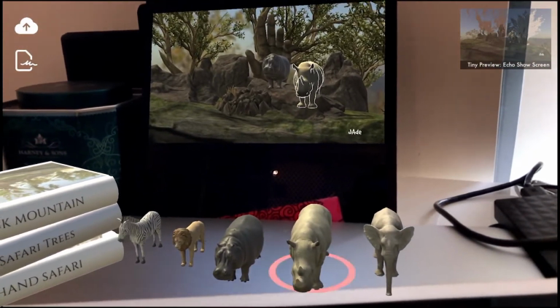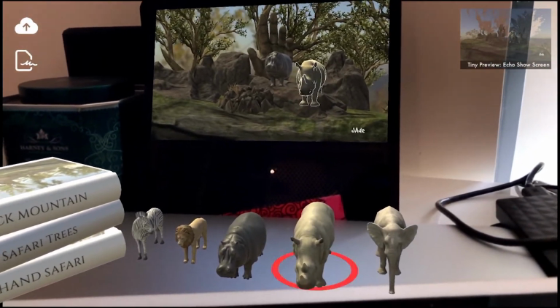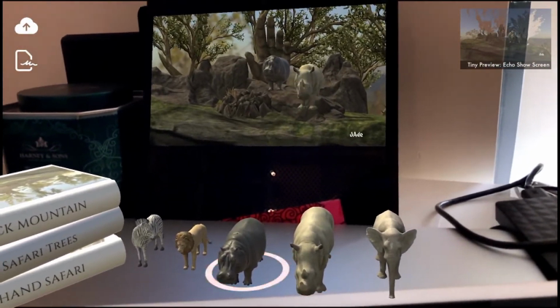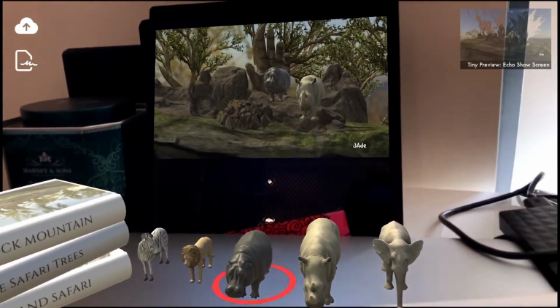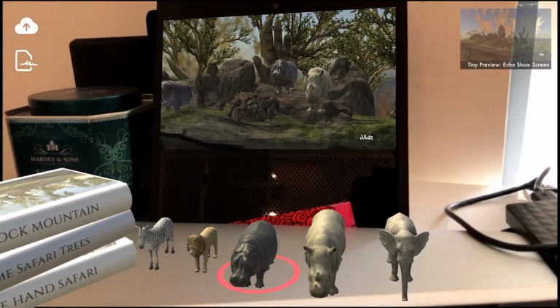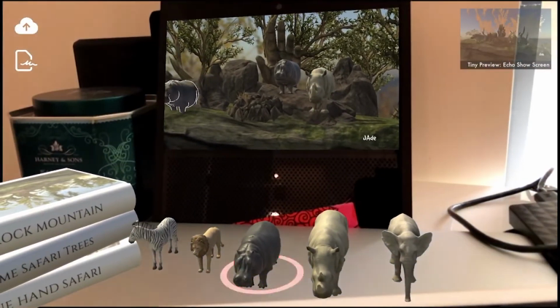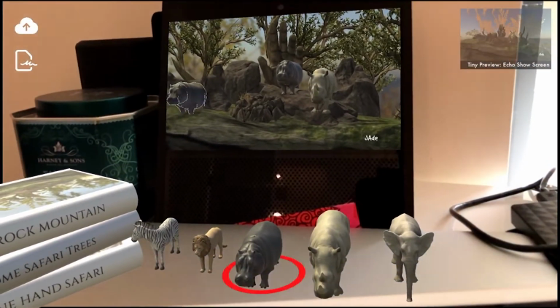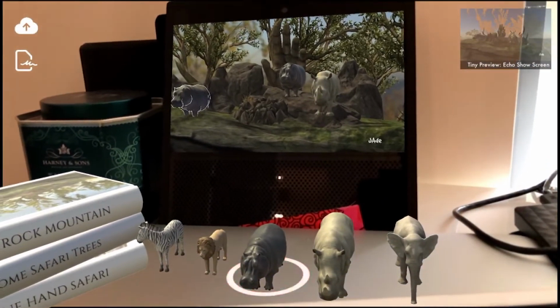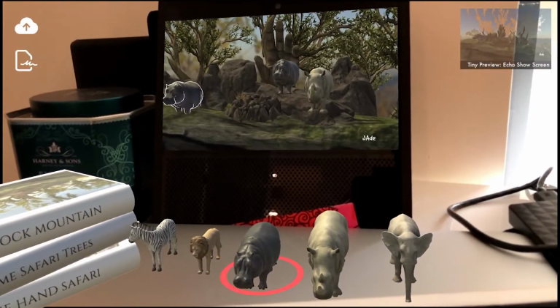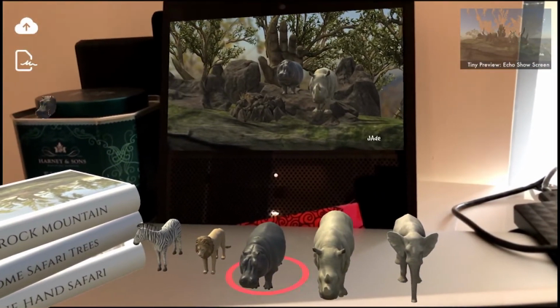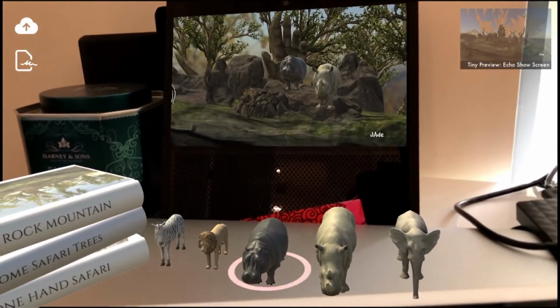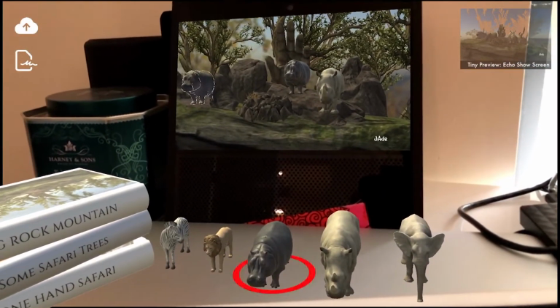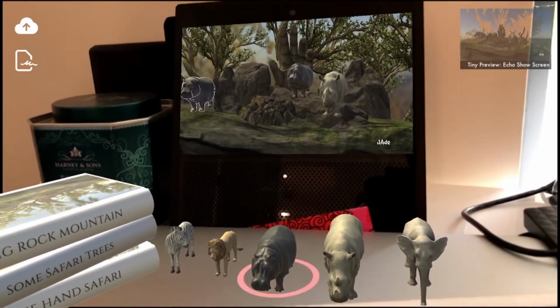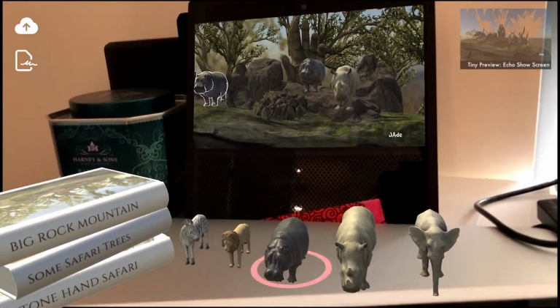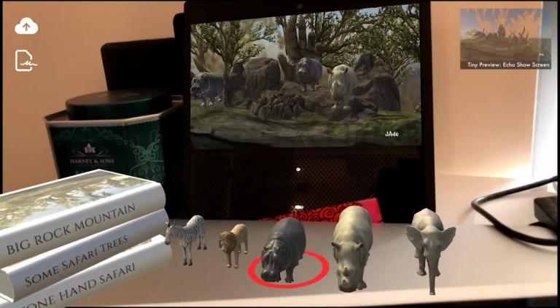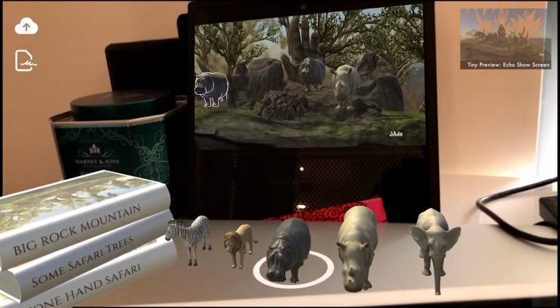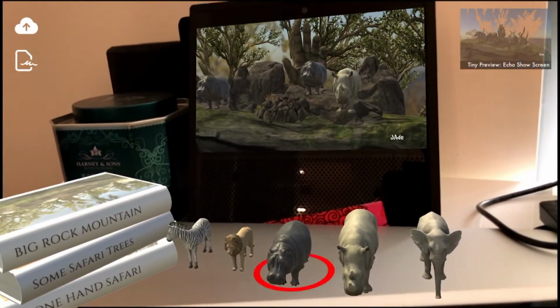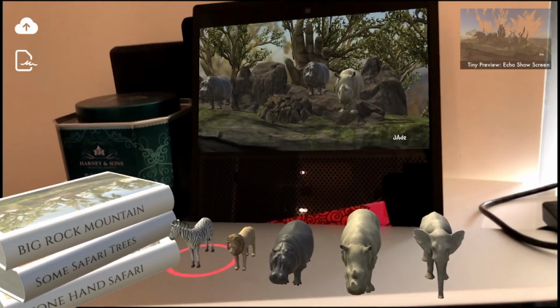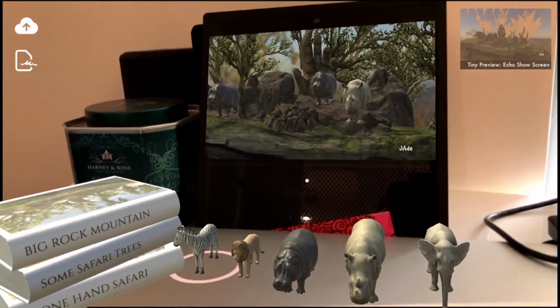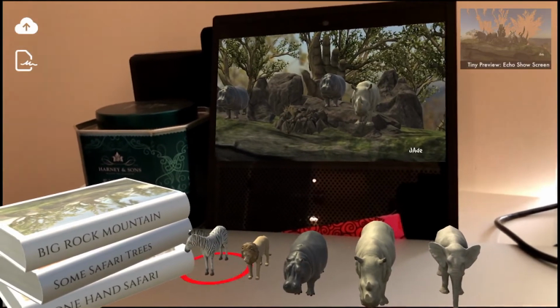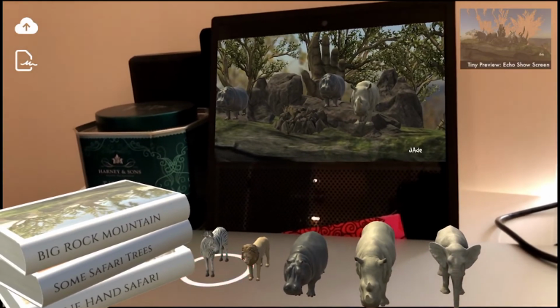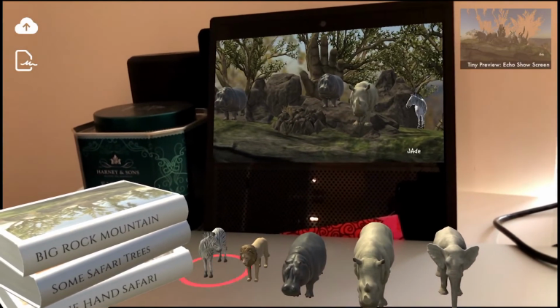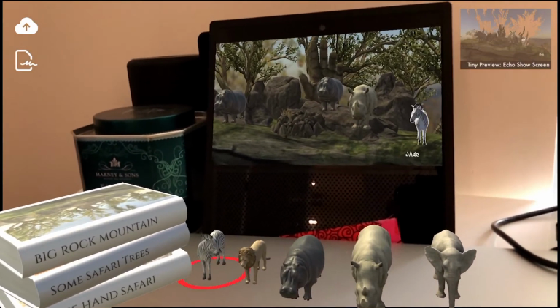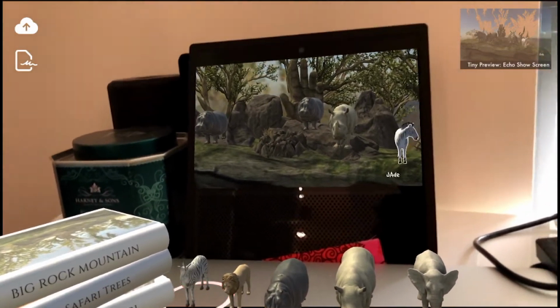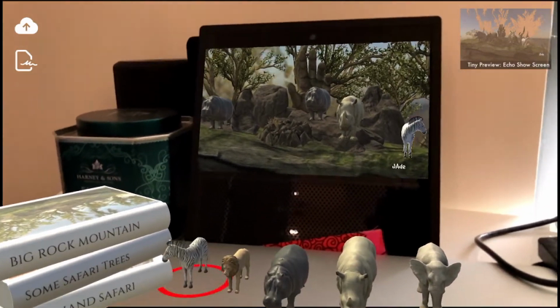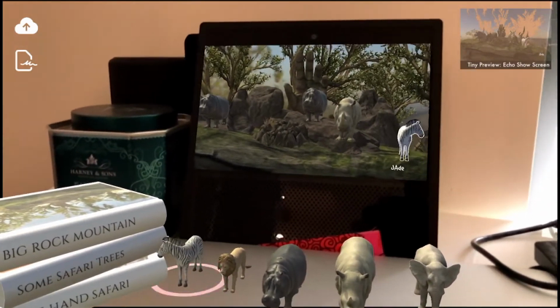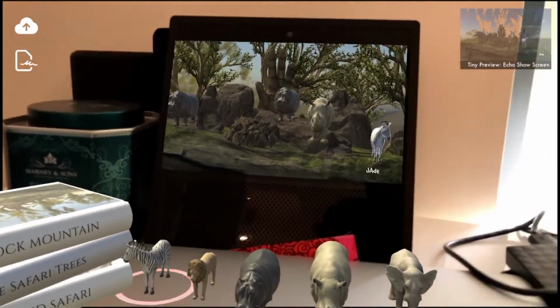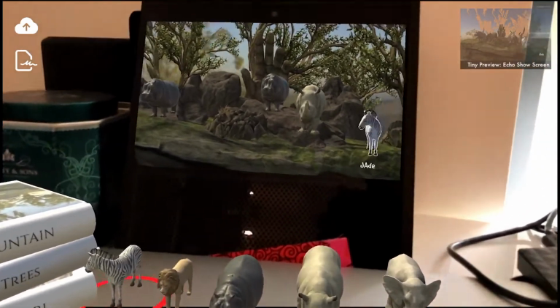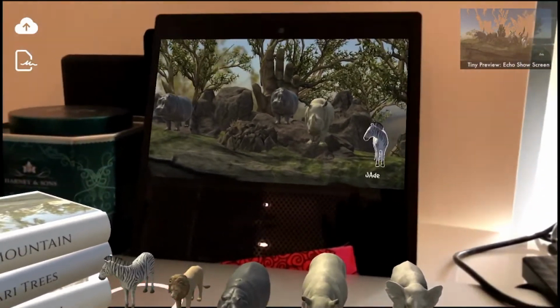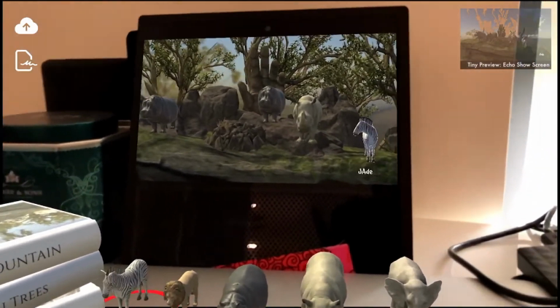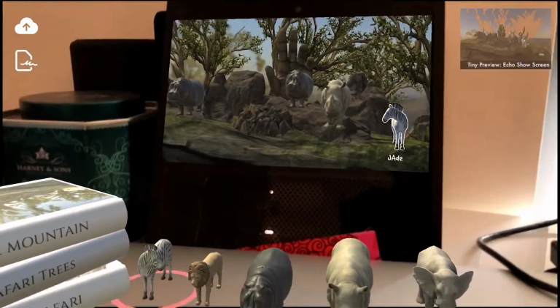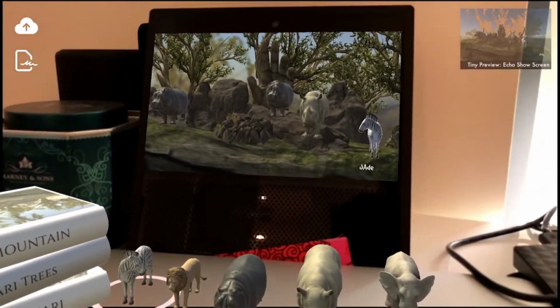There are 3D animals in front of the Echo Show diorama box, just like there would be if you were building your own real-life diorama. Your job is to arrange them inside the Echo Show to turn it into your diorama.